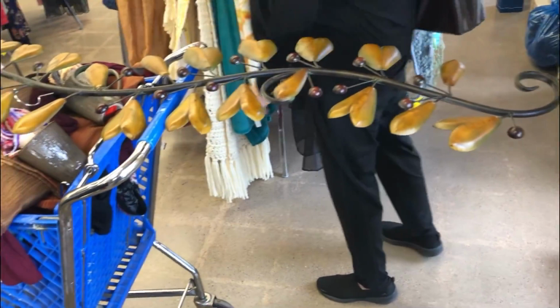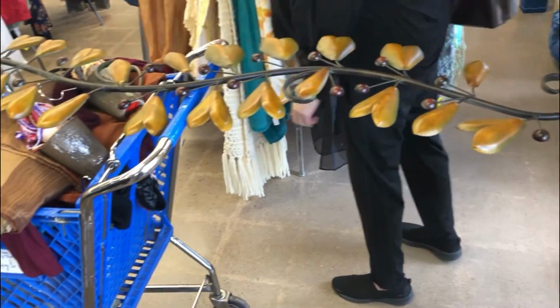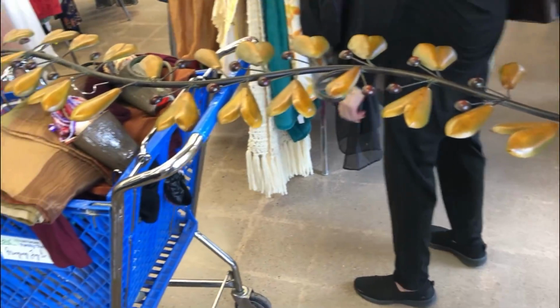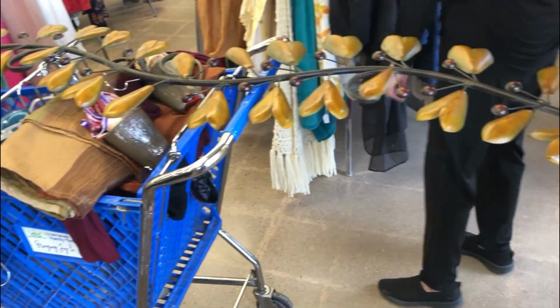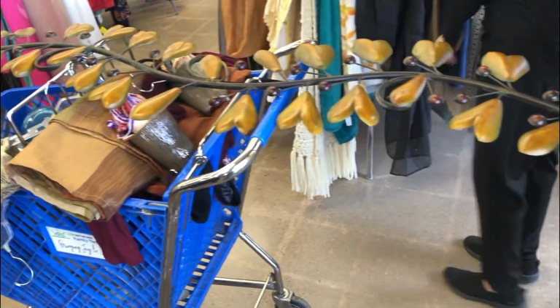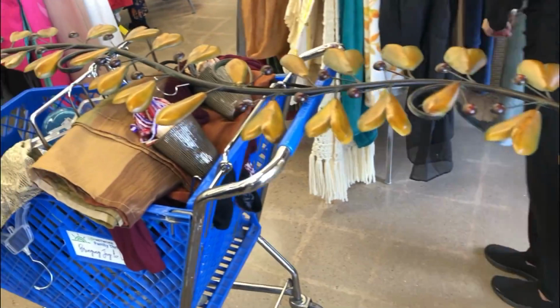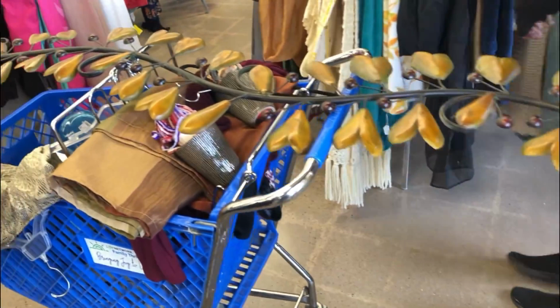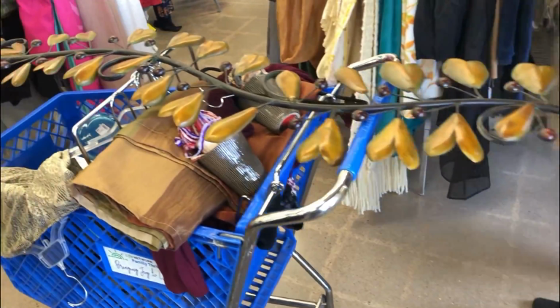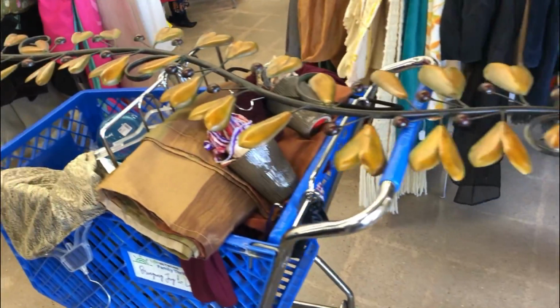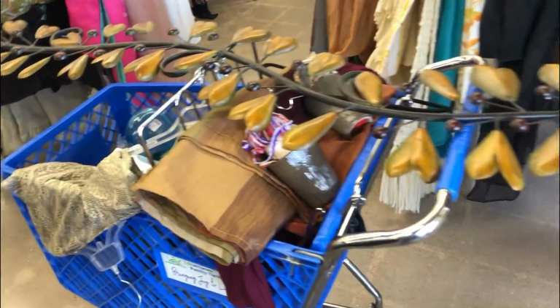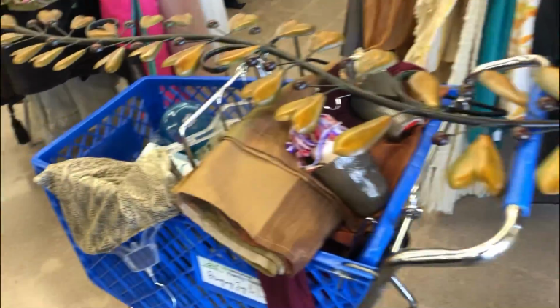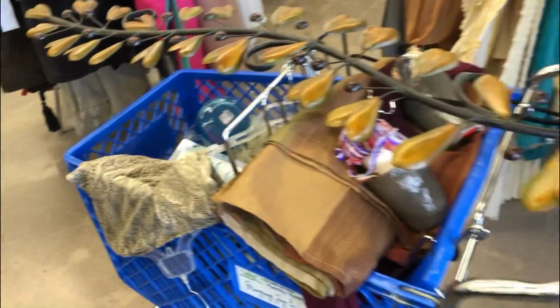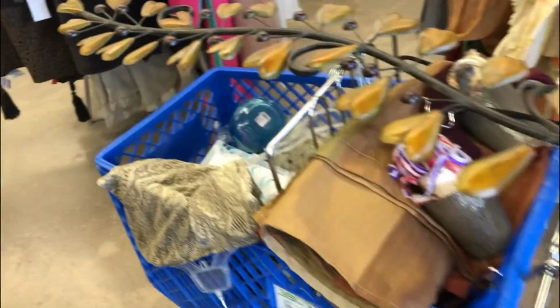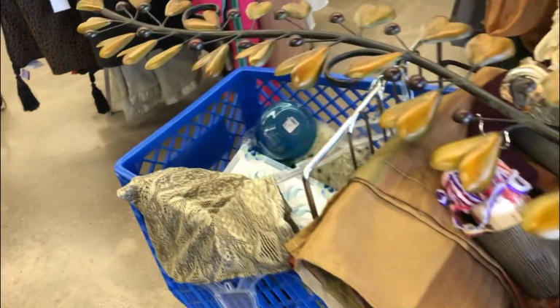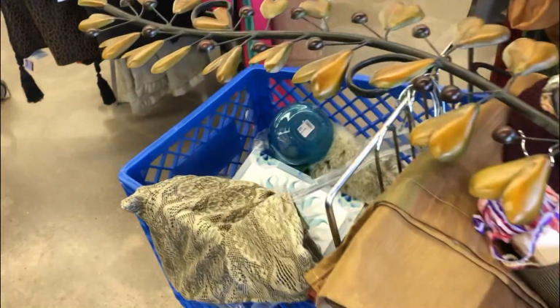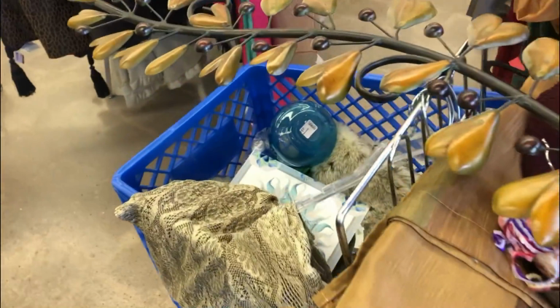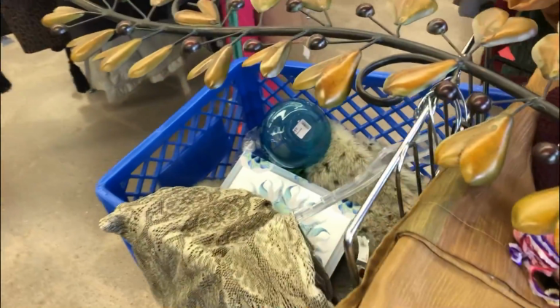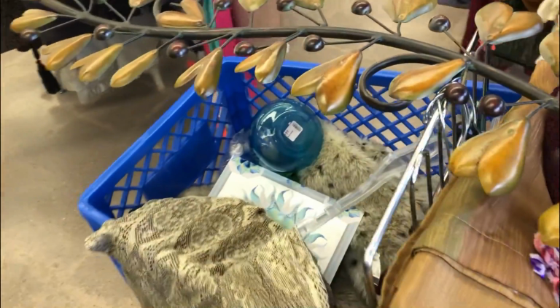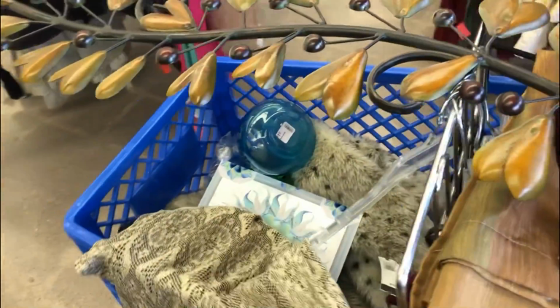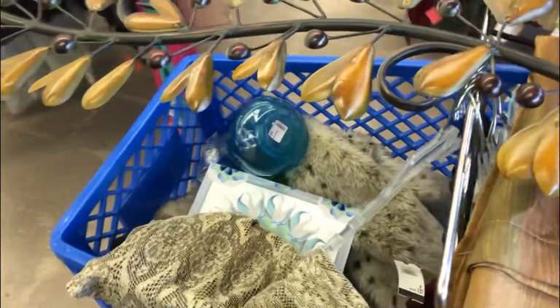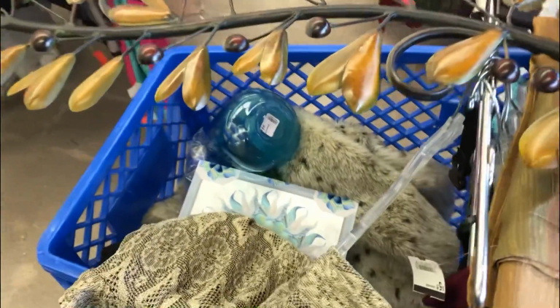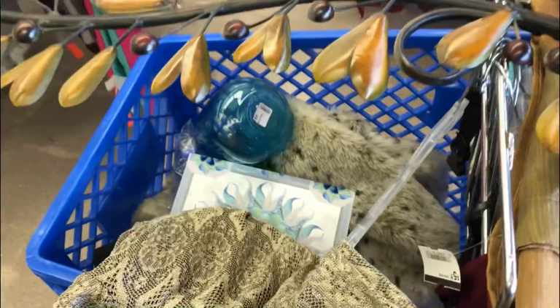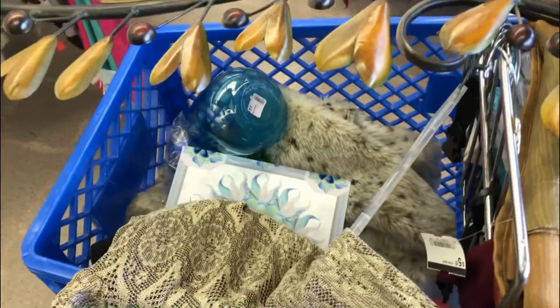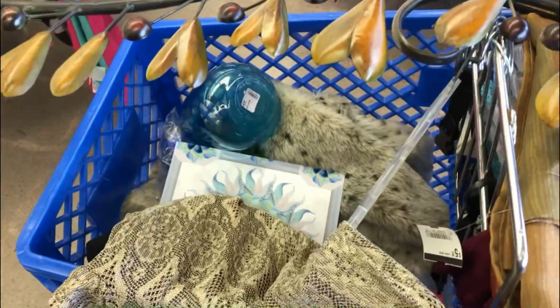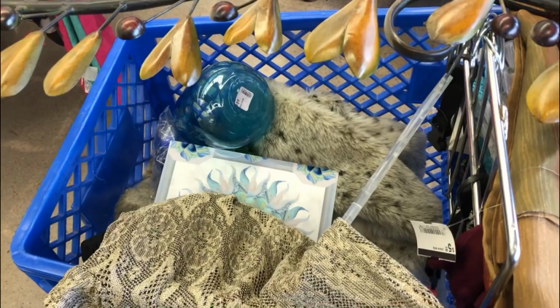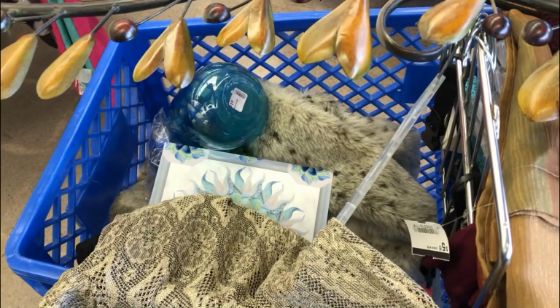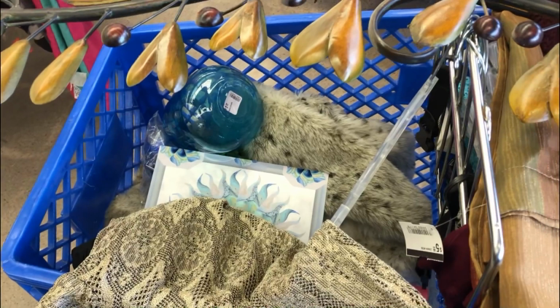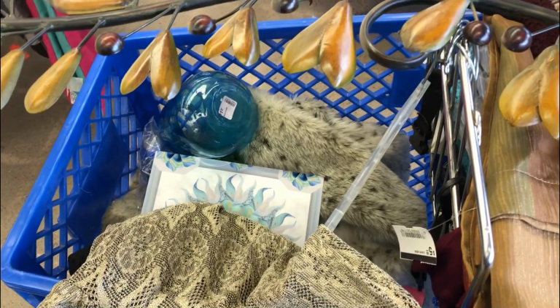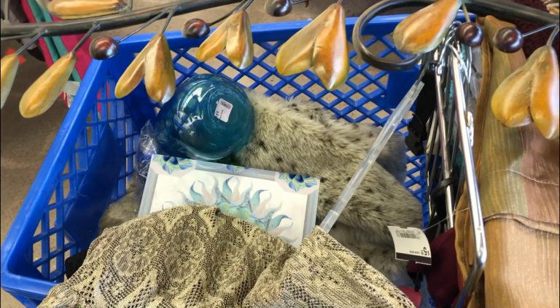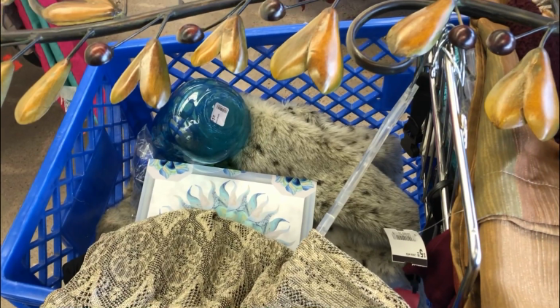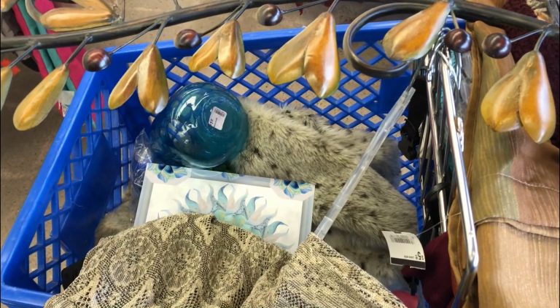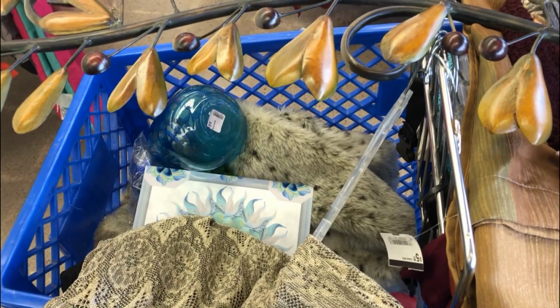I have a bunch of stuff I've added — I'll find a quiet spot in a moment and show you guys.